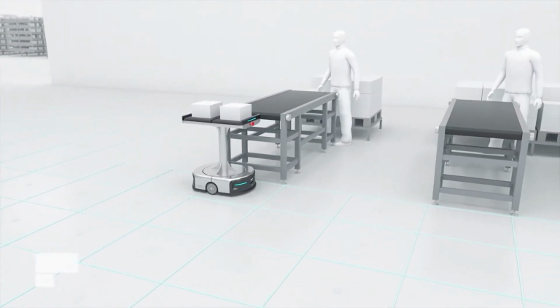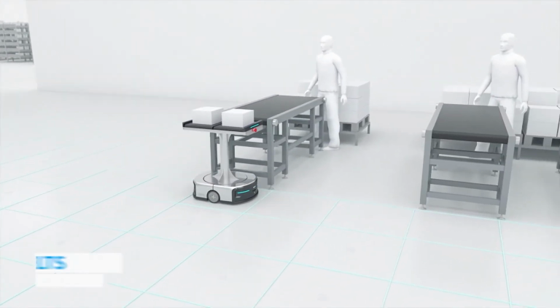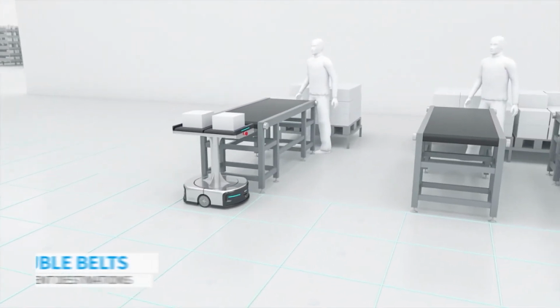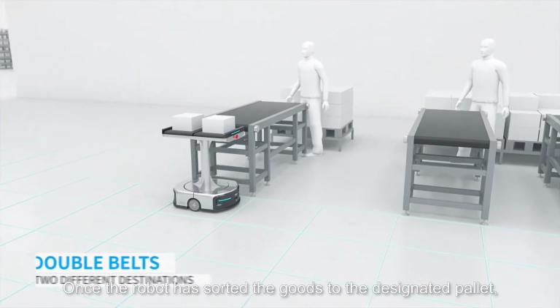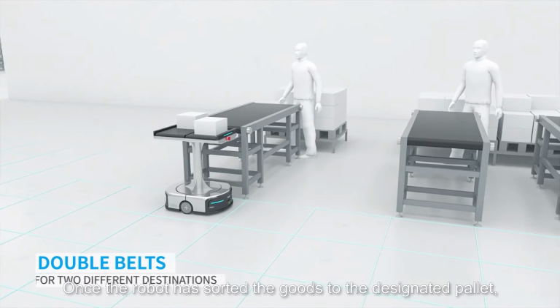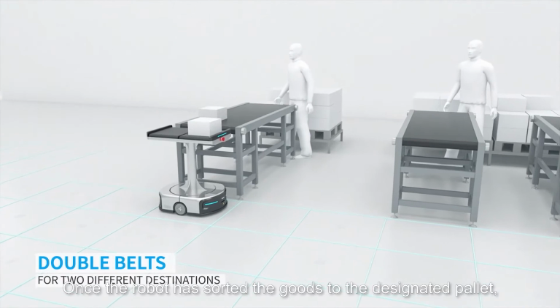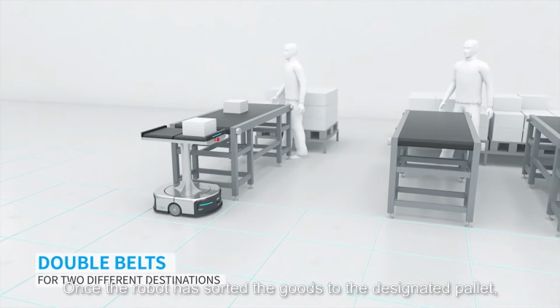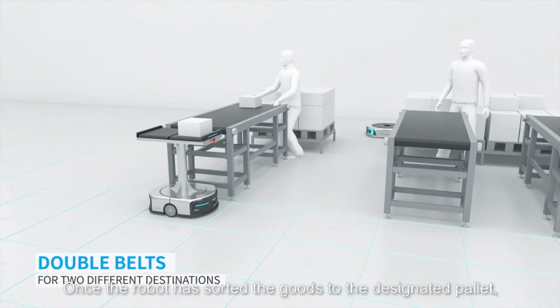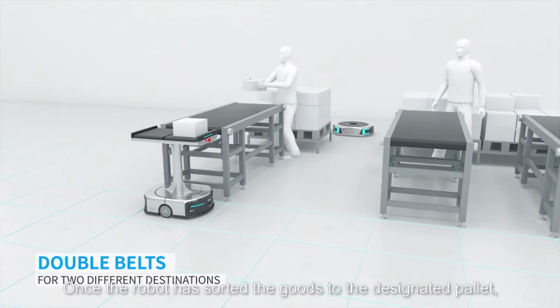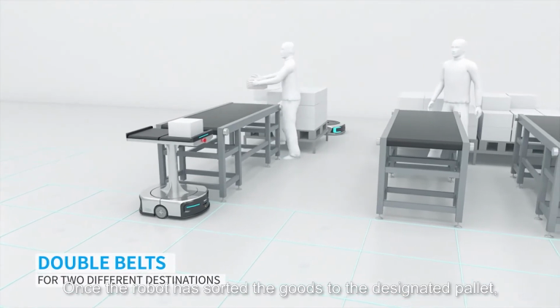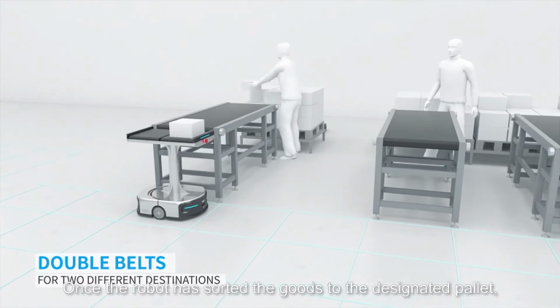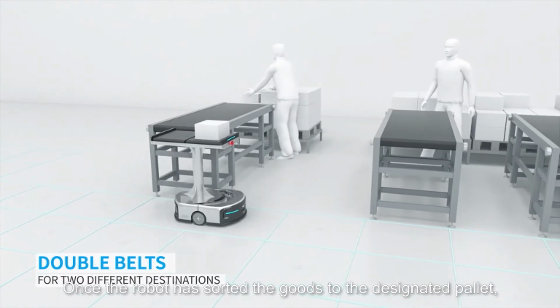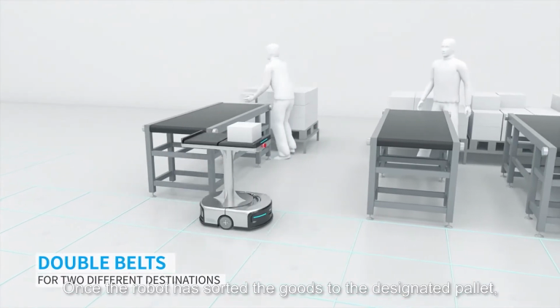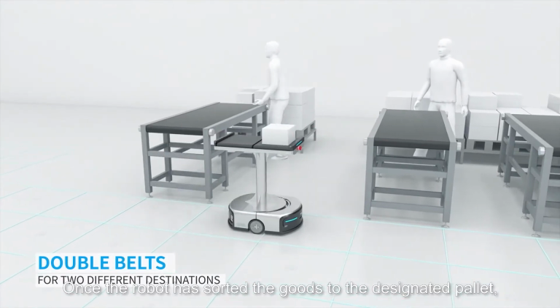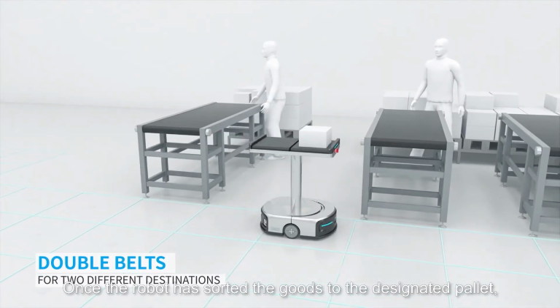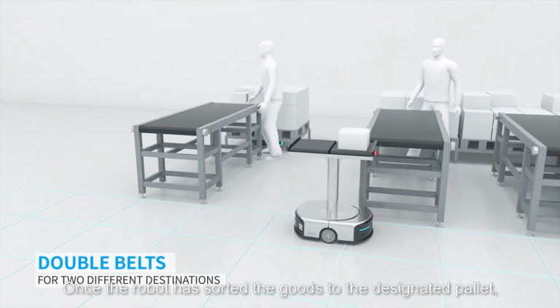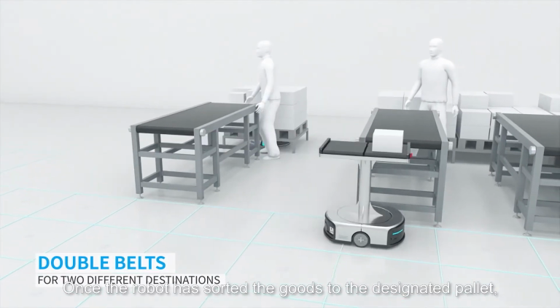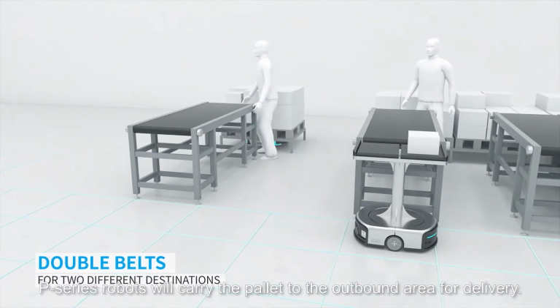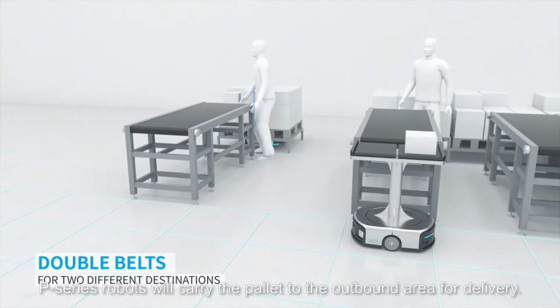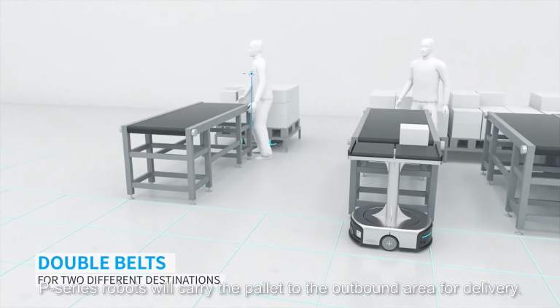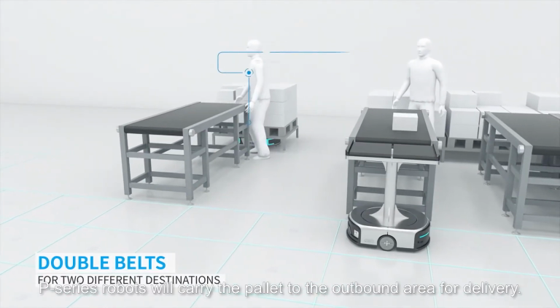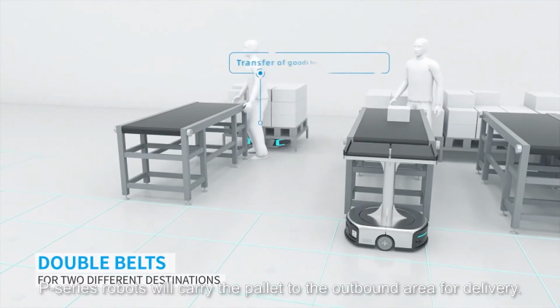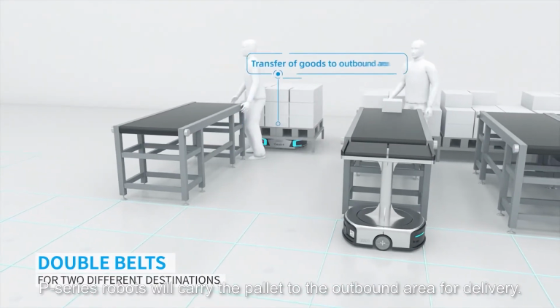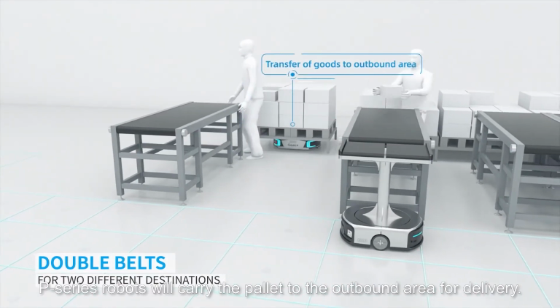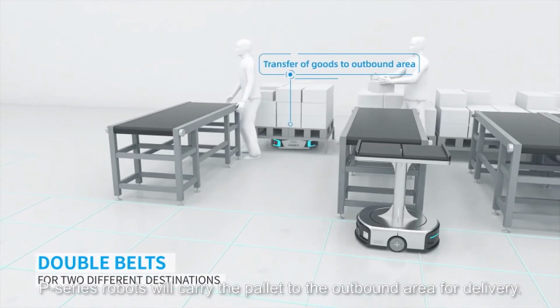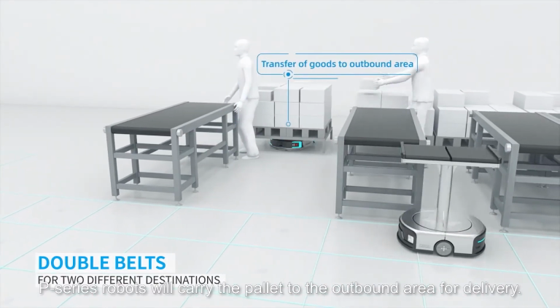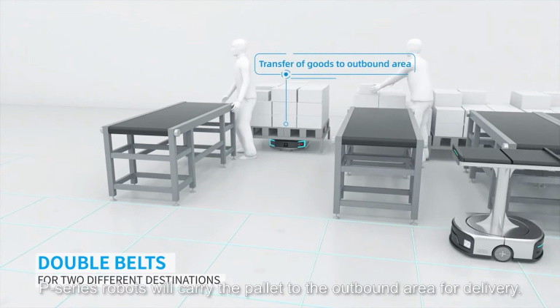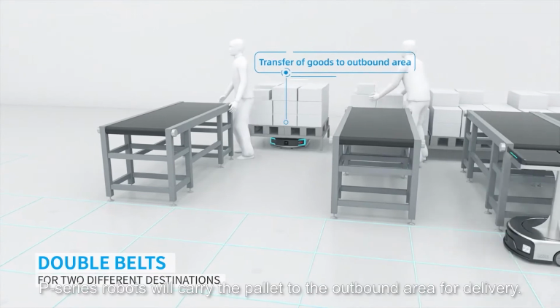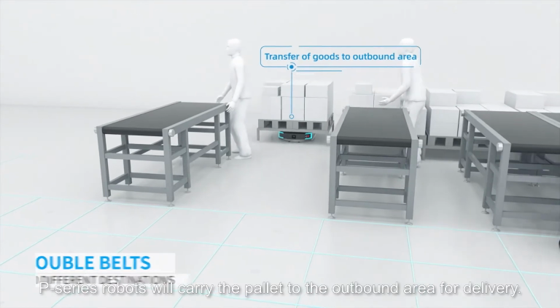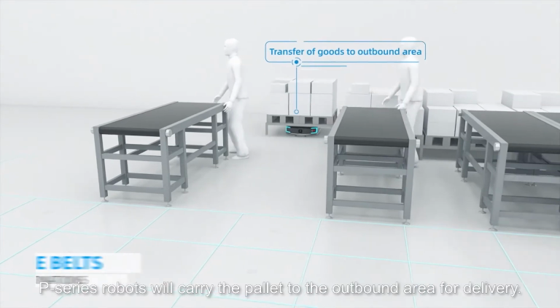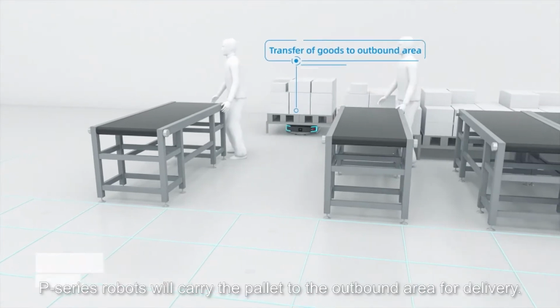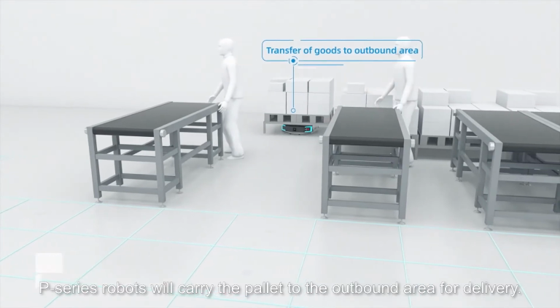Once the robot has sorted the goods to the designated pallet, P-series robots will carry the pallet to the outbound area for delivery.